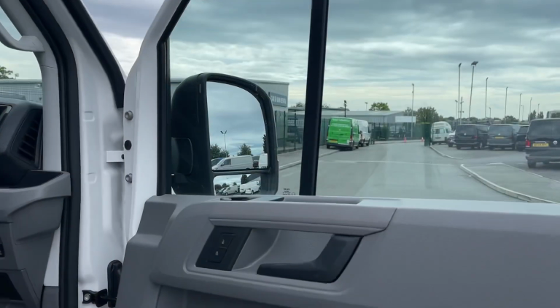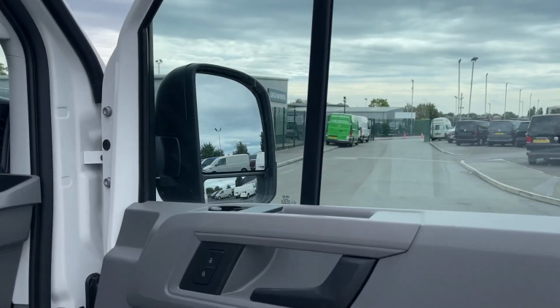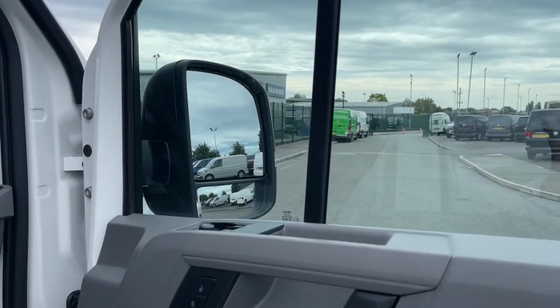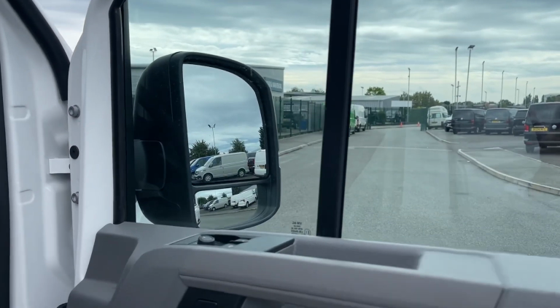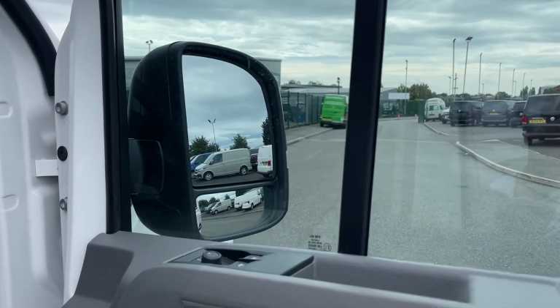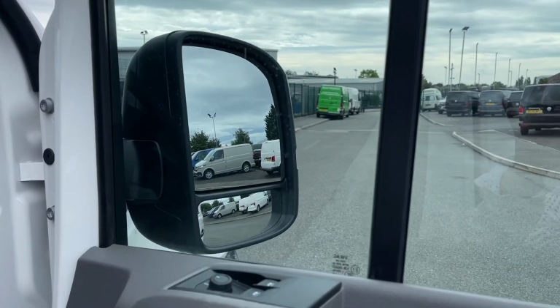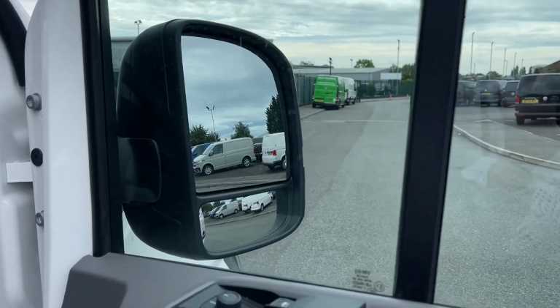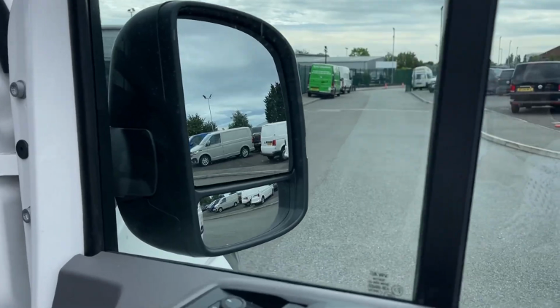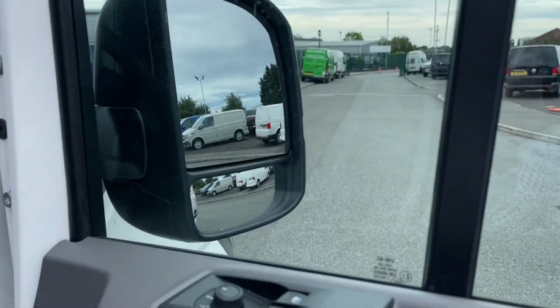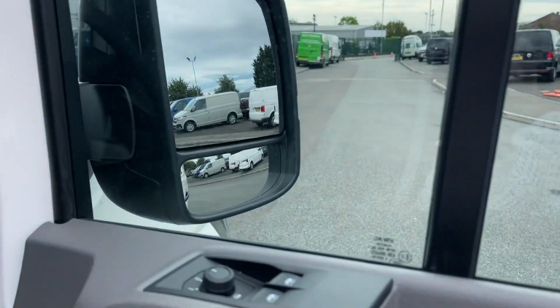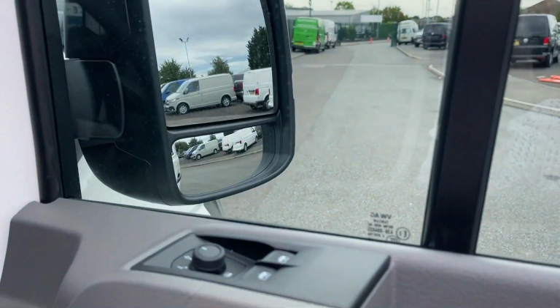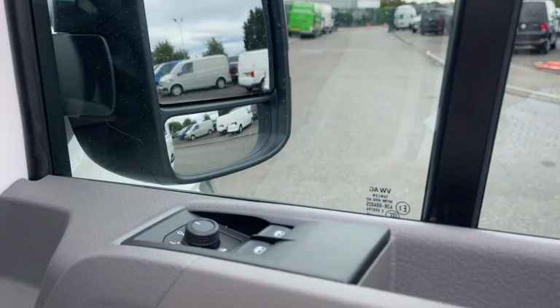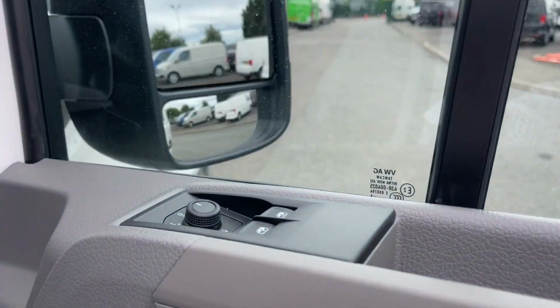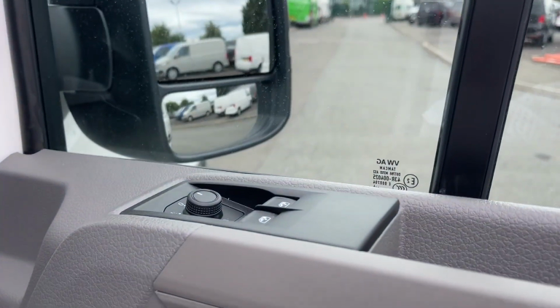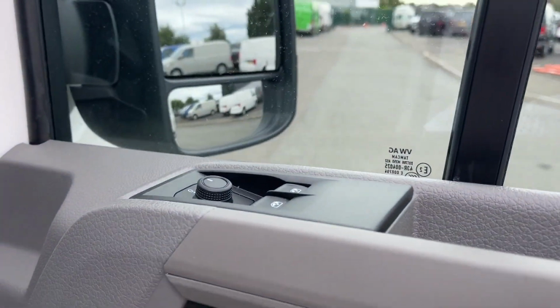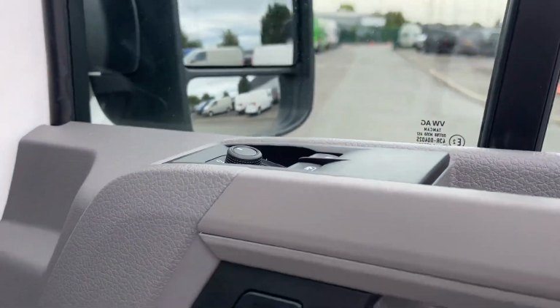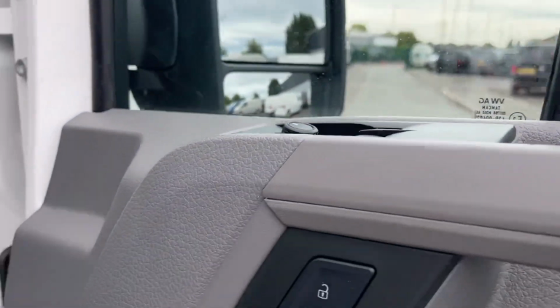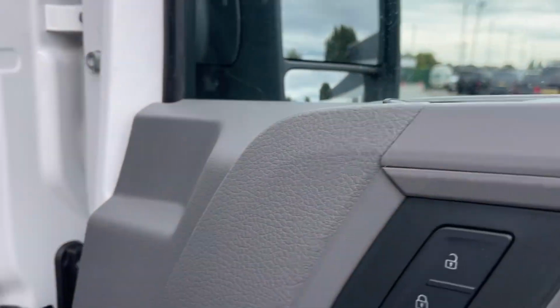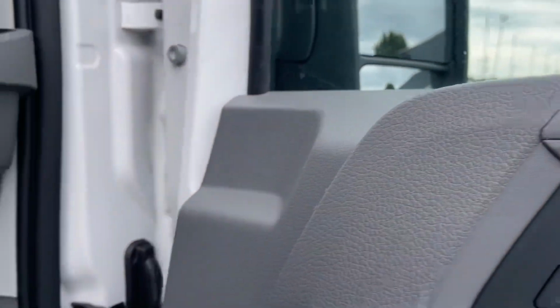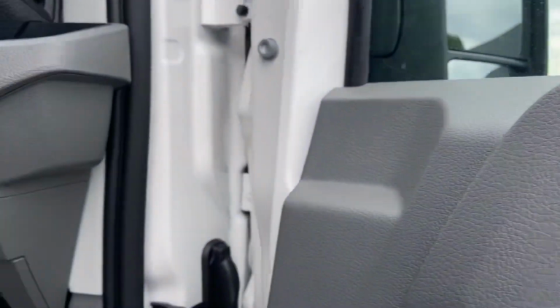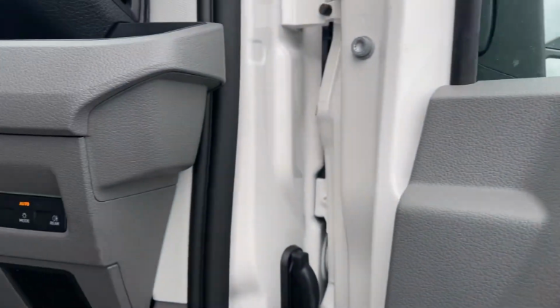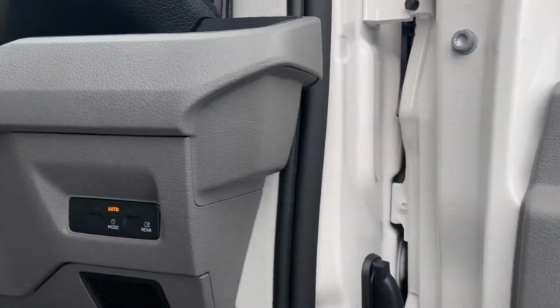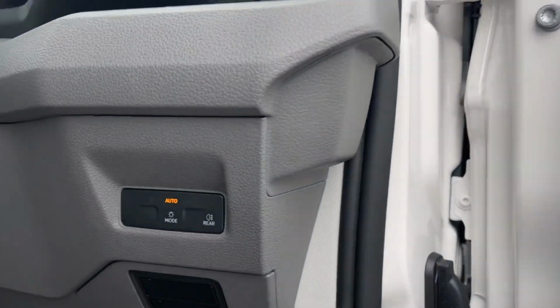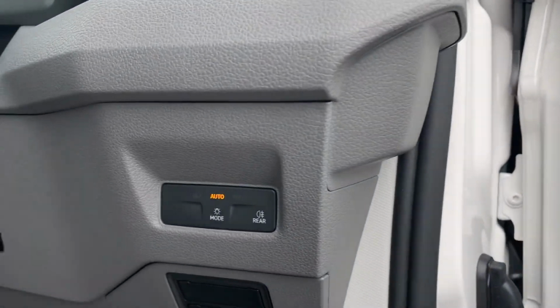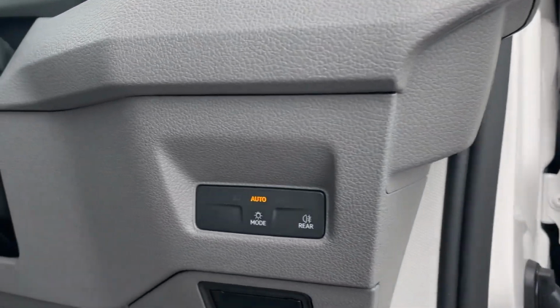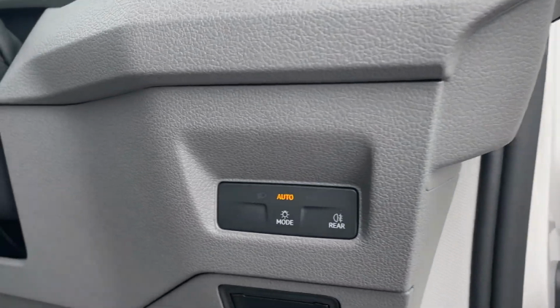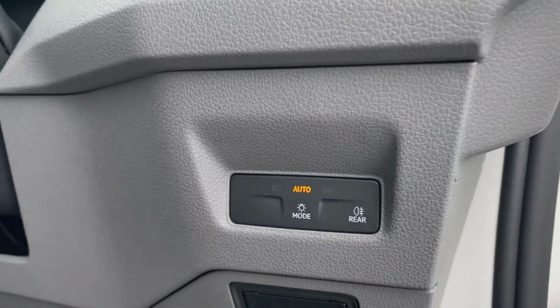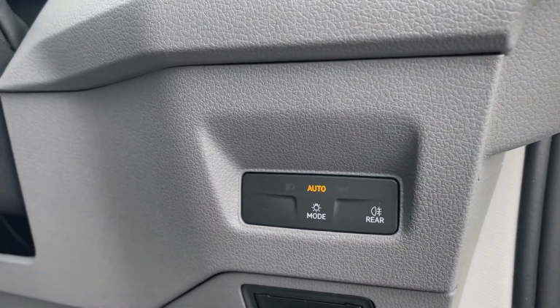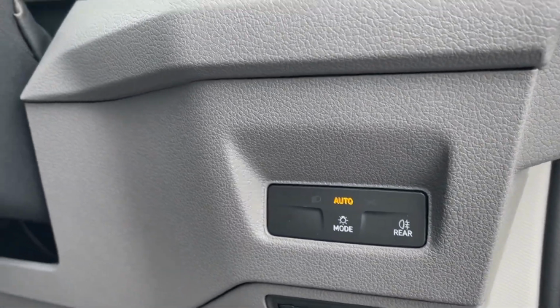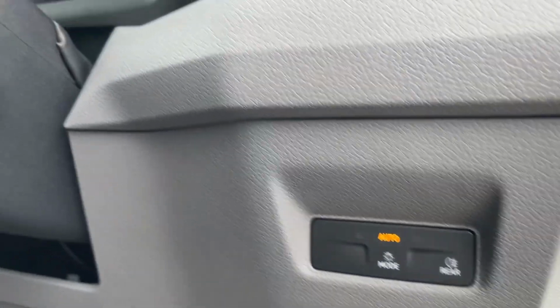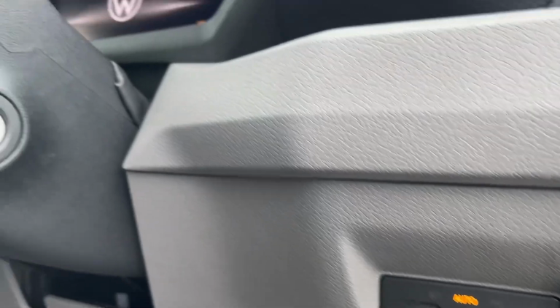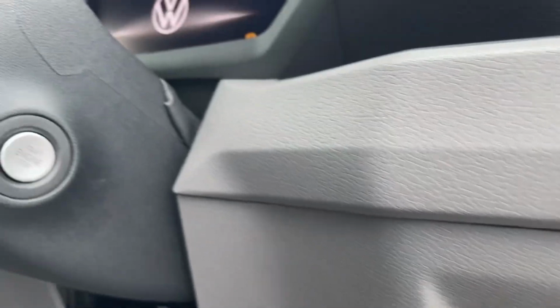Entering through the driver's door, you will find the mirror, window and light controls, as well as the stop-start engine button.